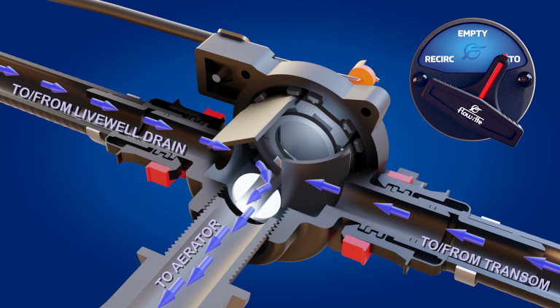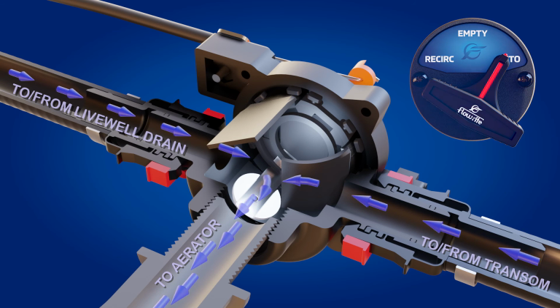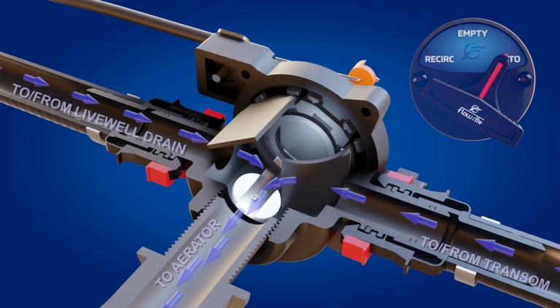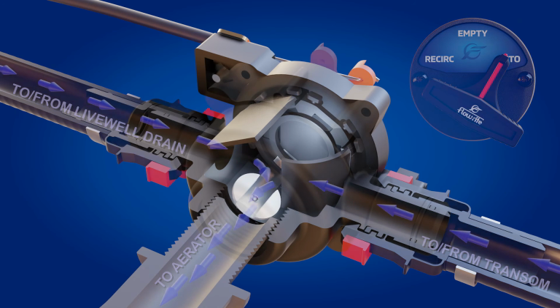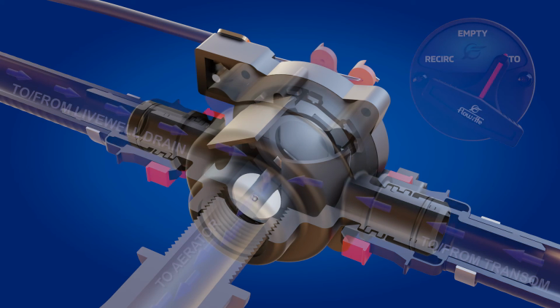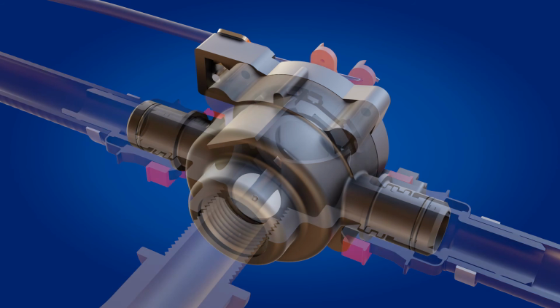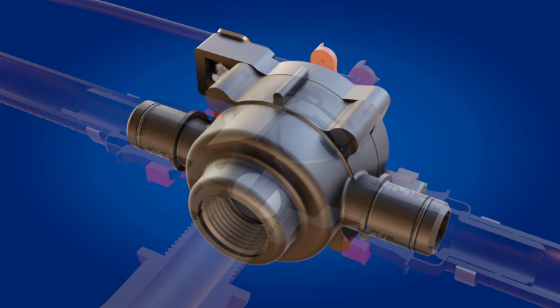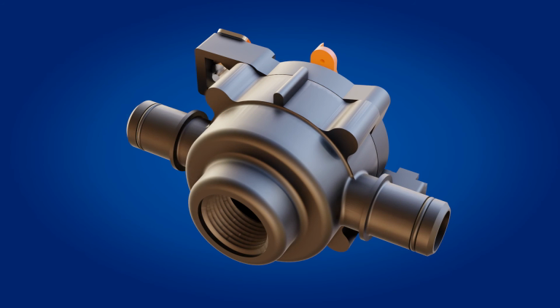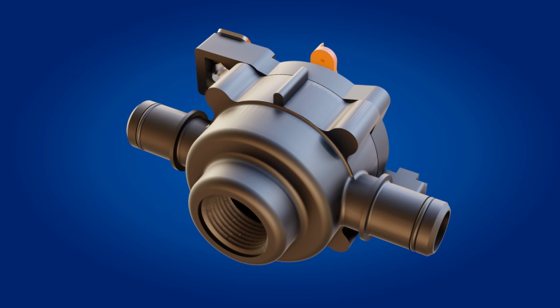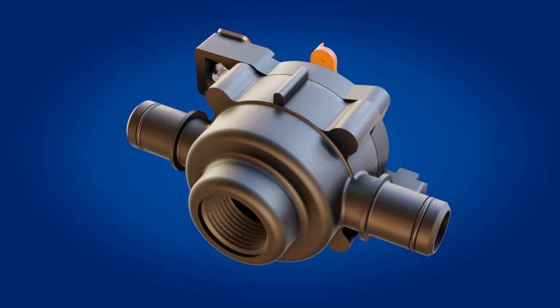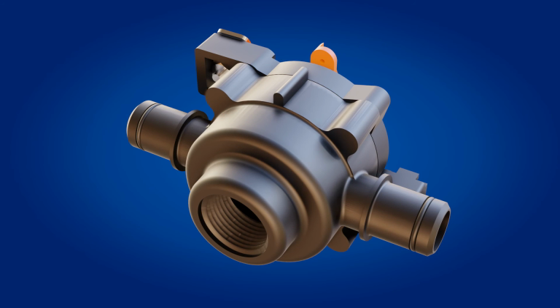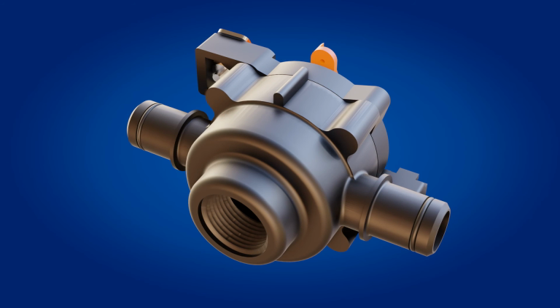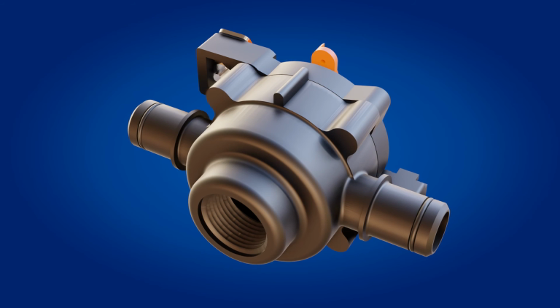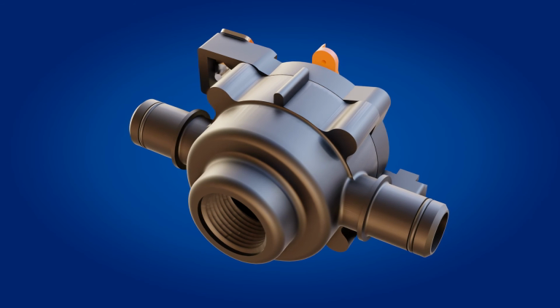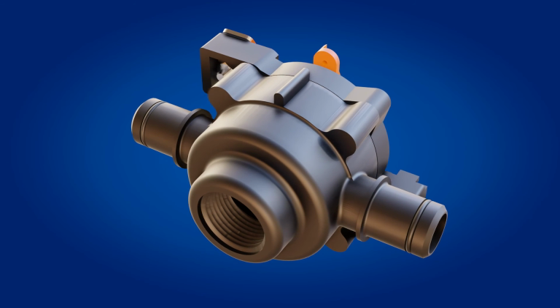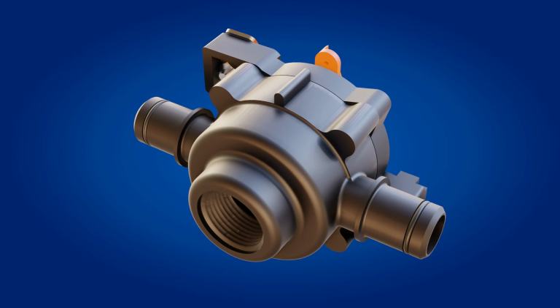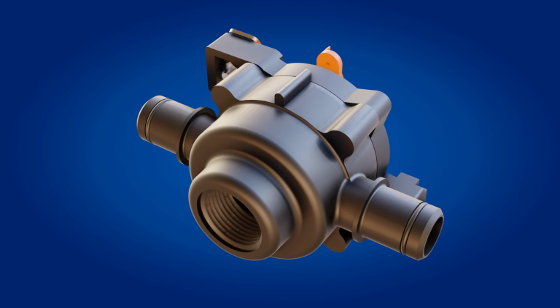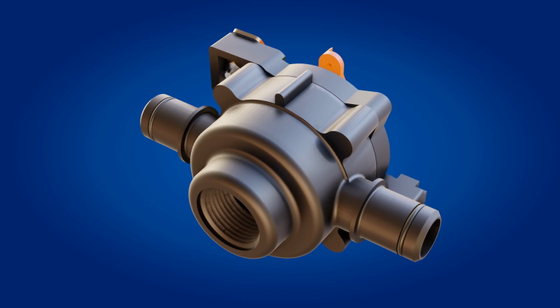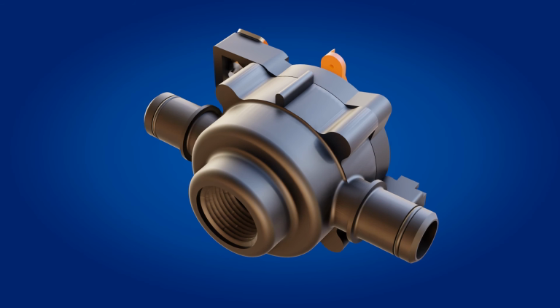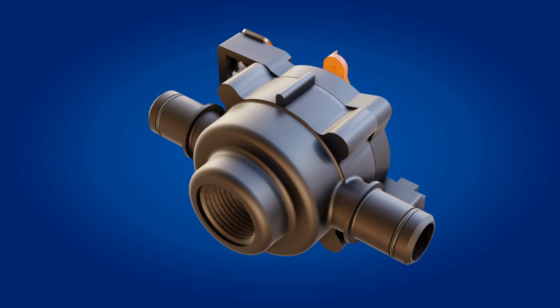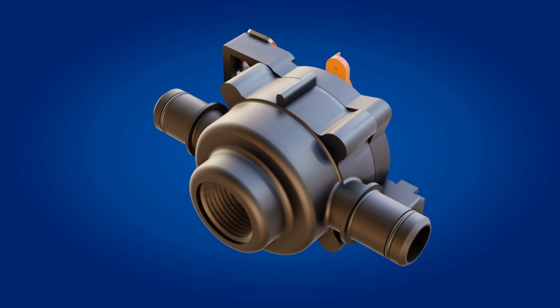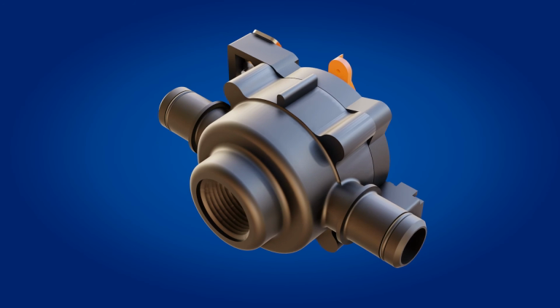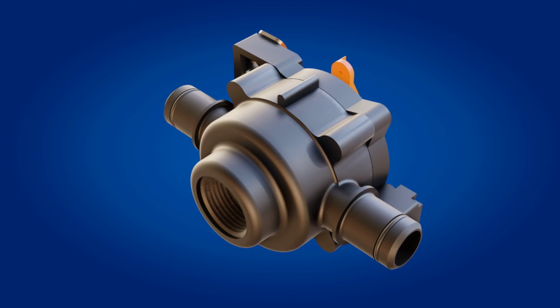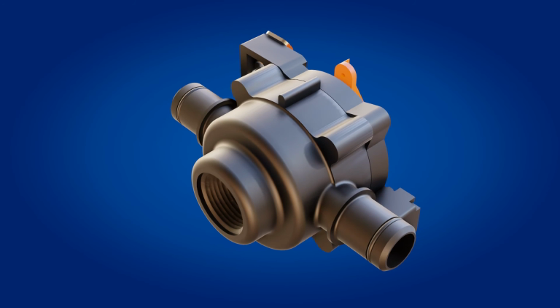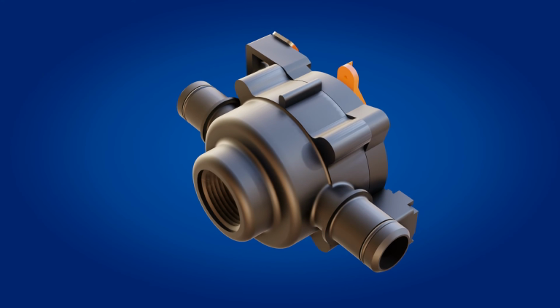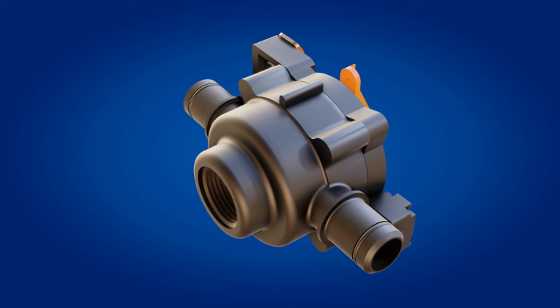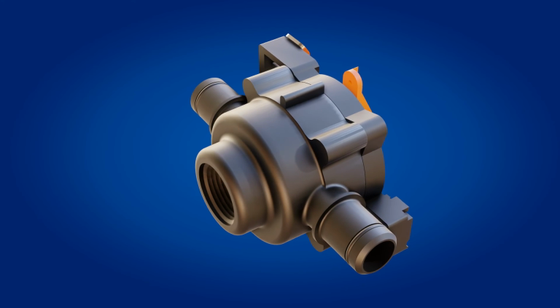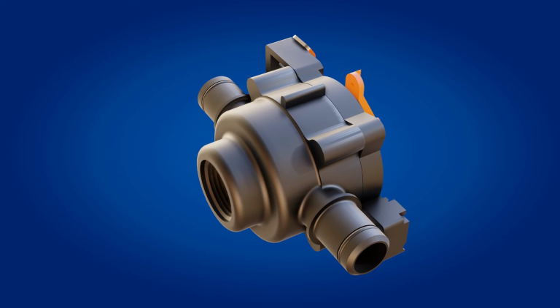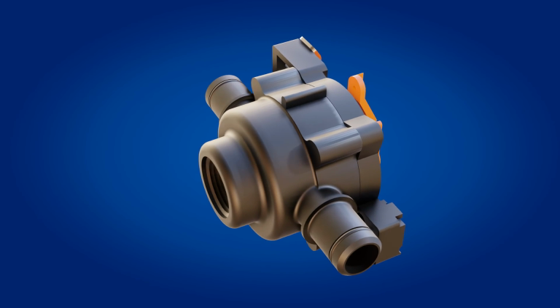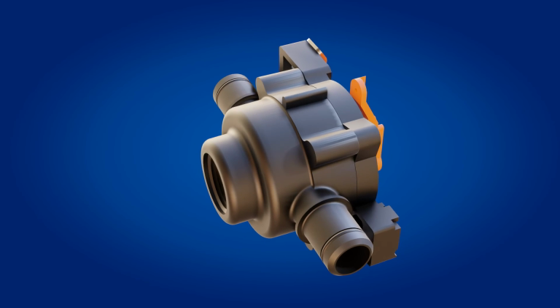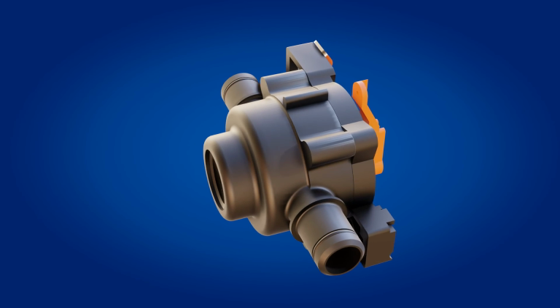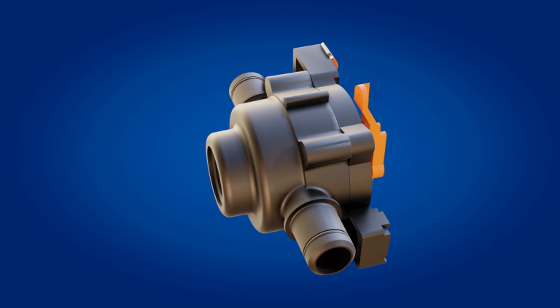So there you have it, the V3 valve from FlowRite. For more information, give us a call or visit our website.